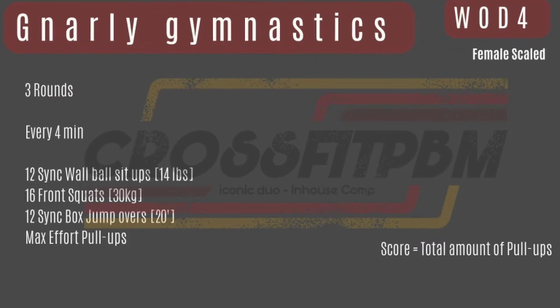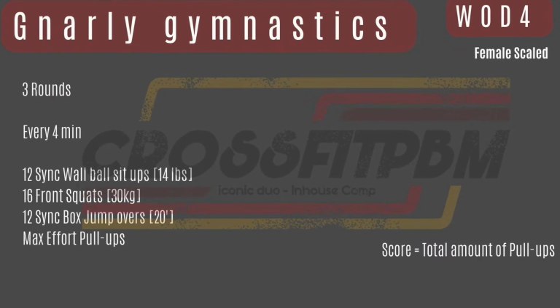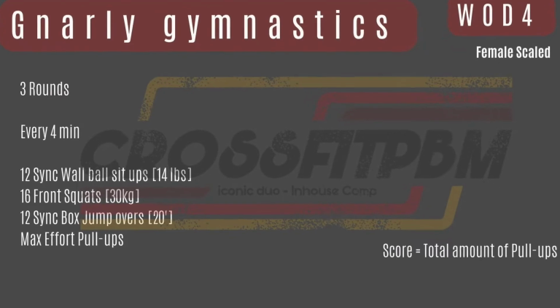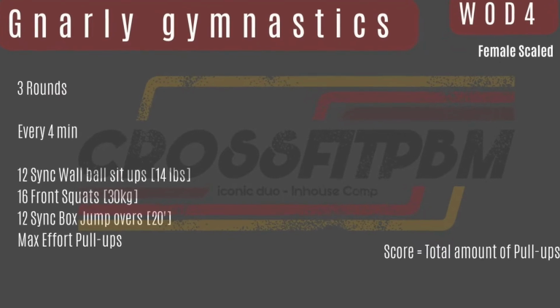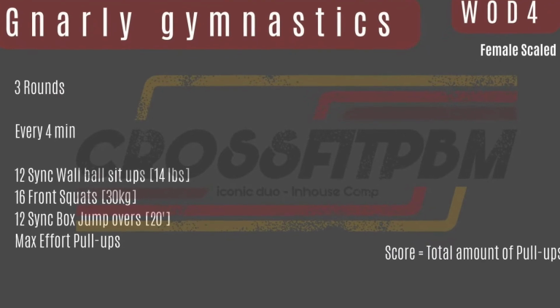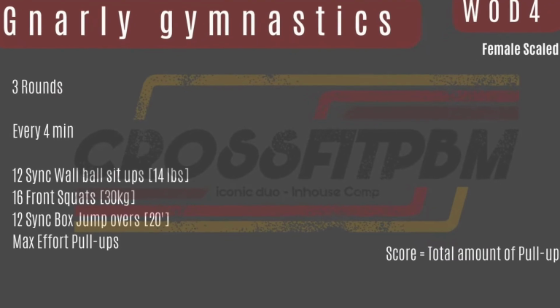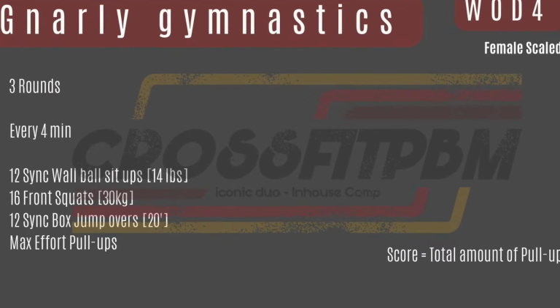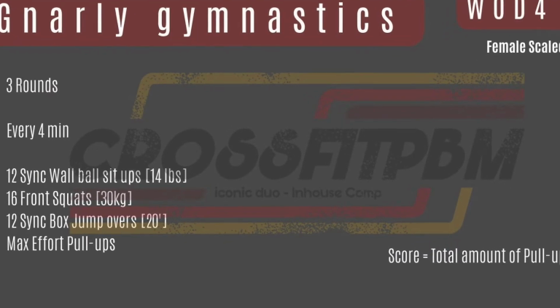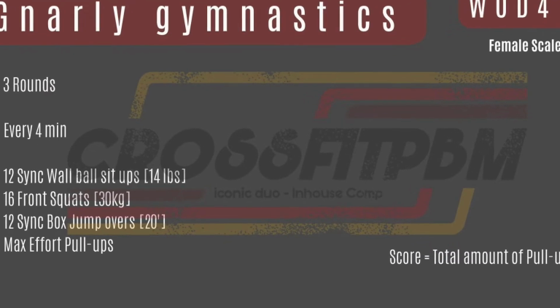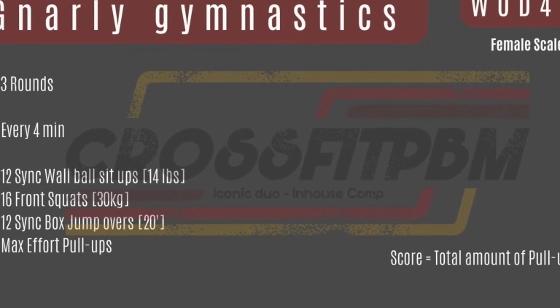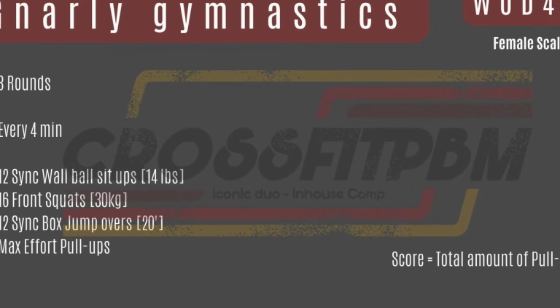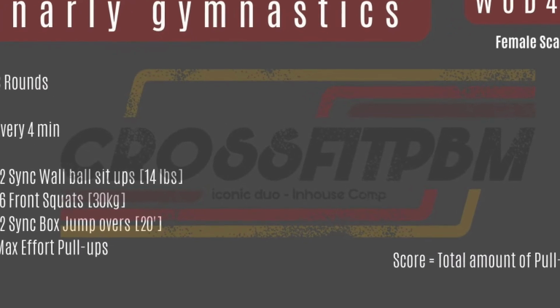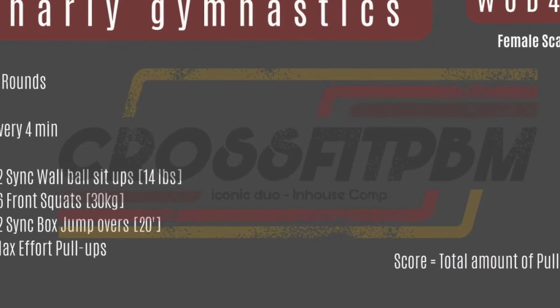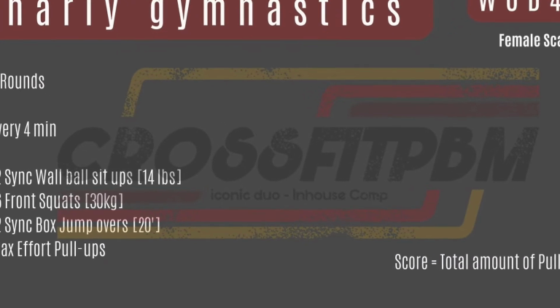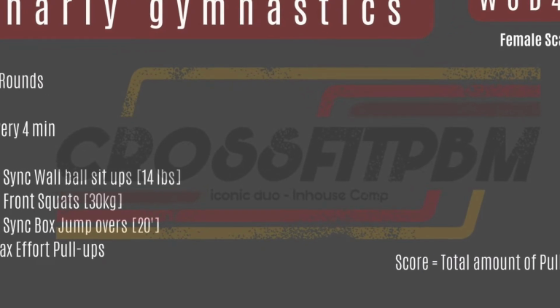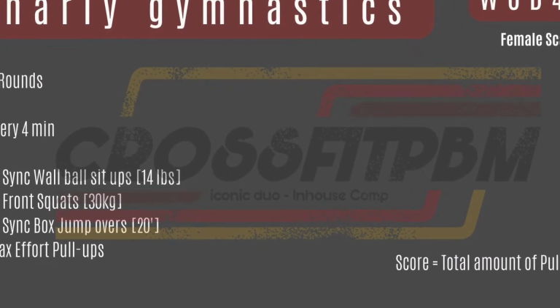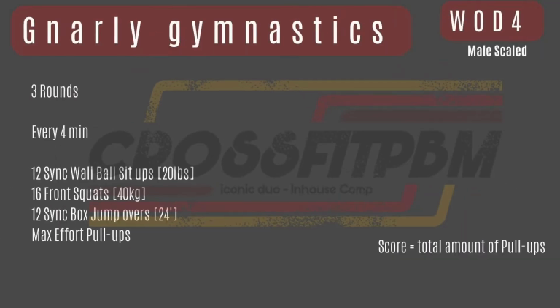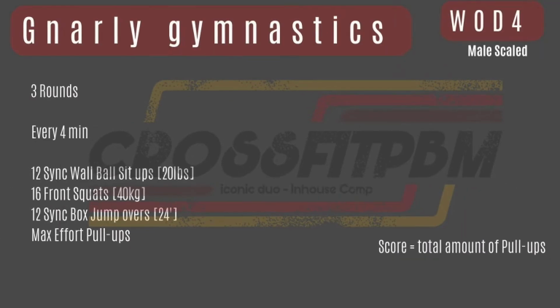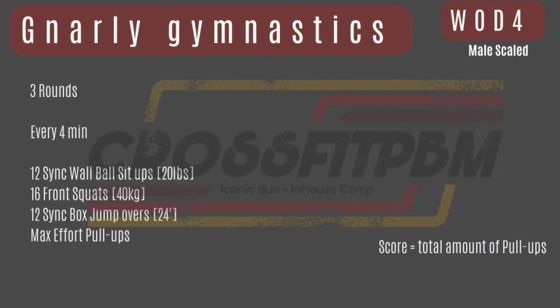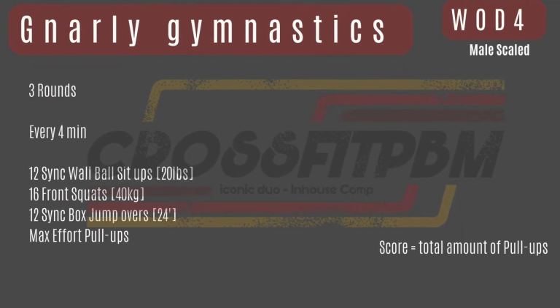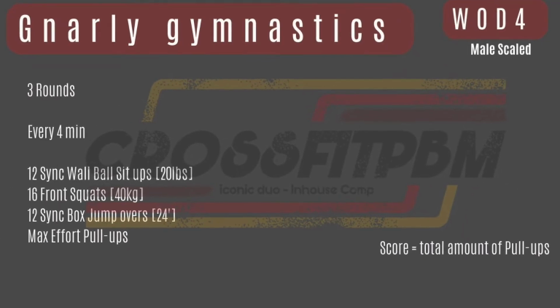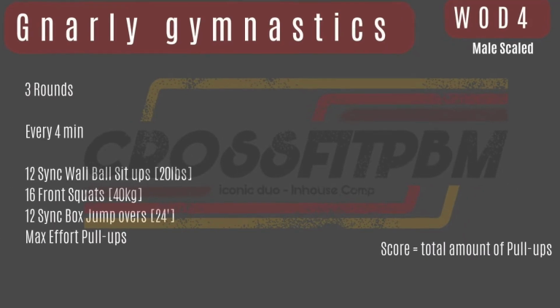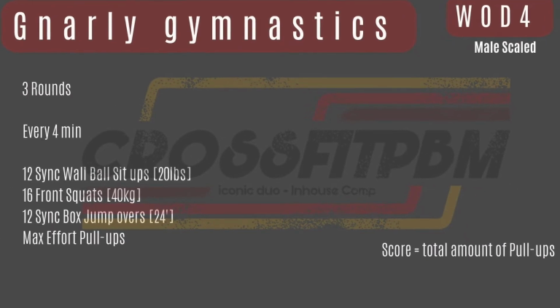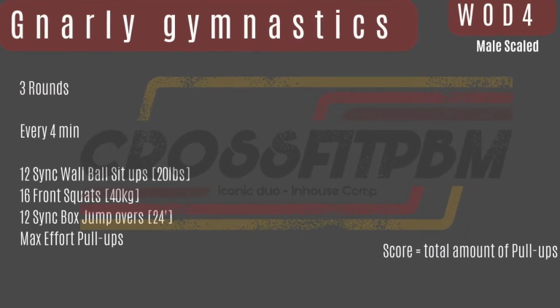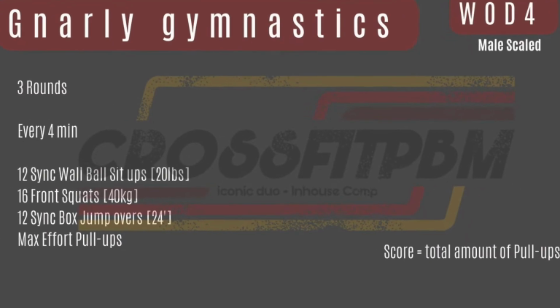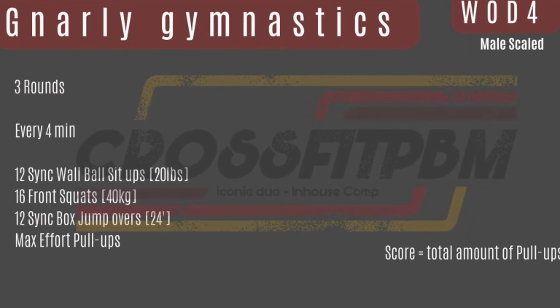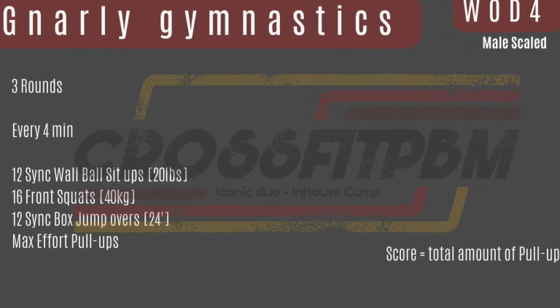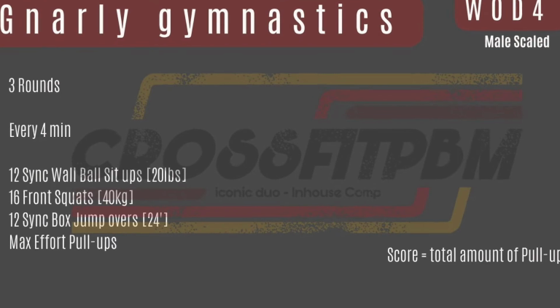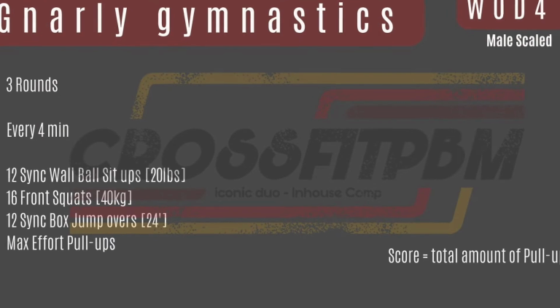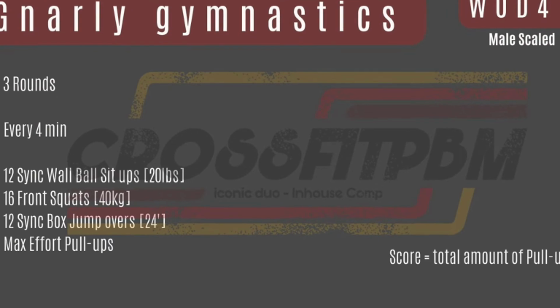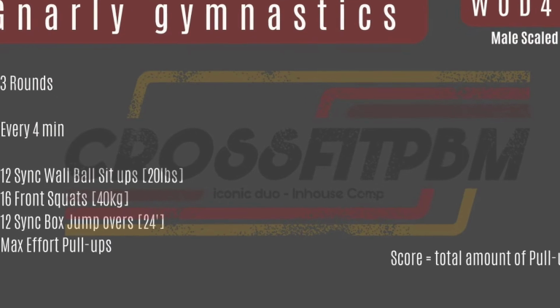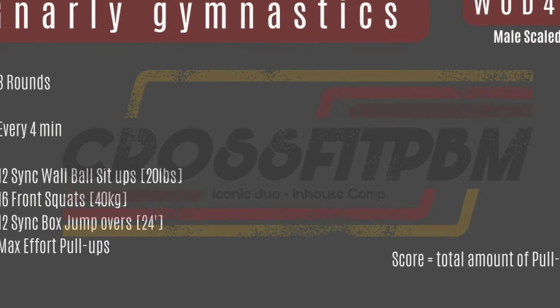If the 4 minutes is done, they will restart the round with the 12 synchronized toes to ball.